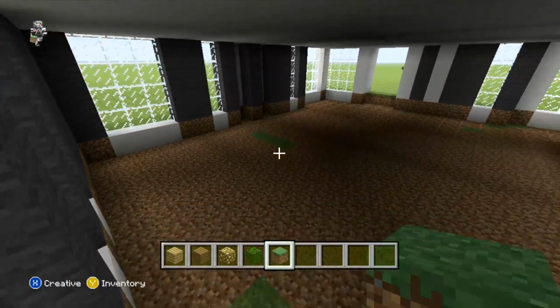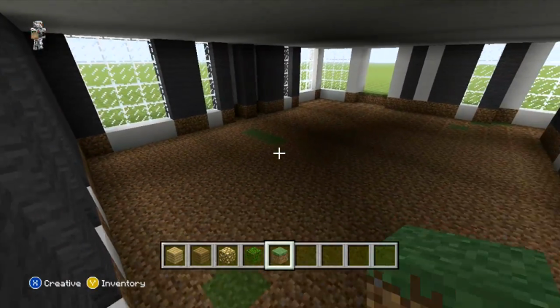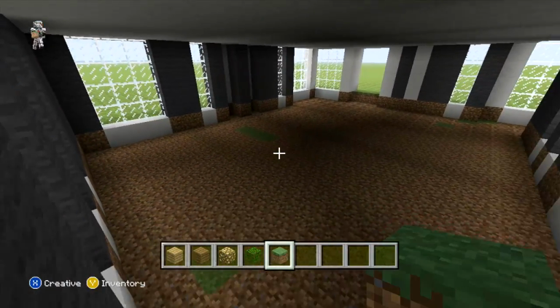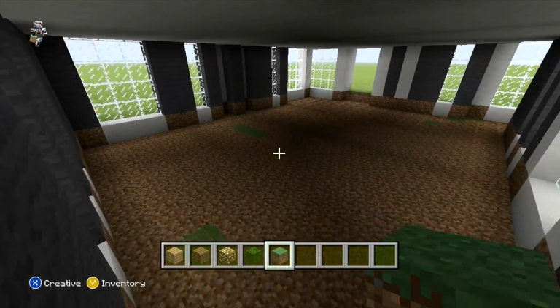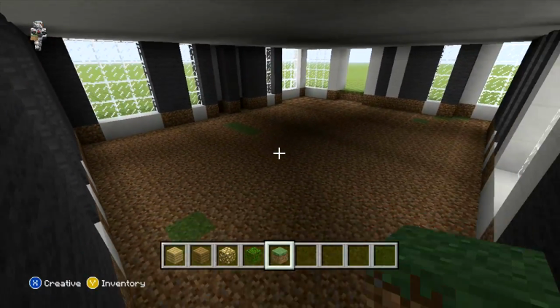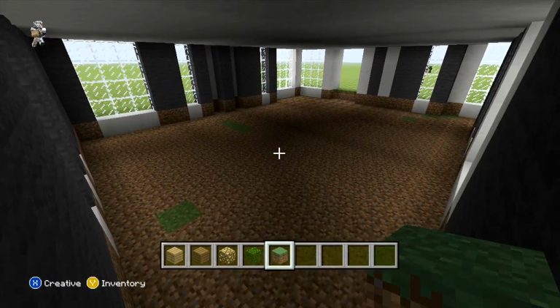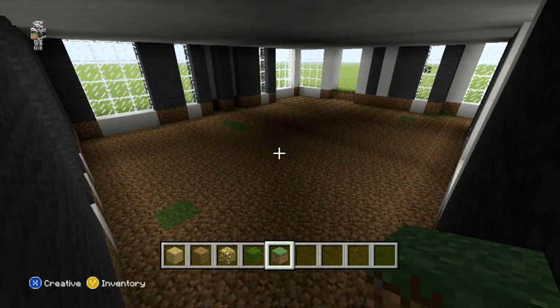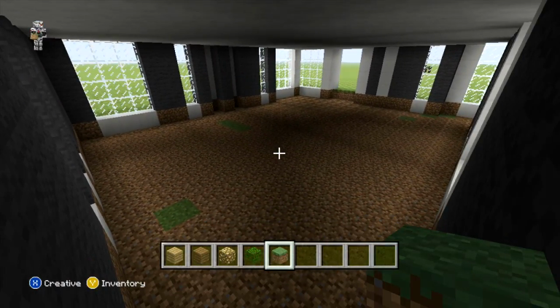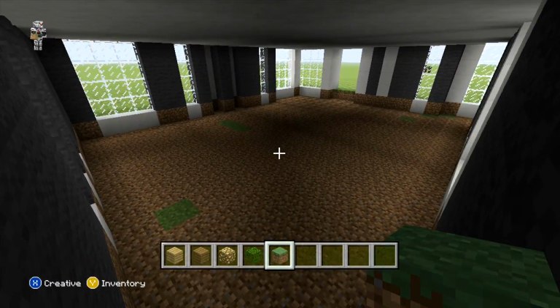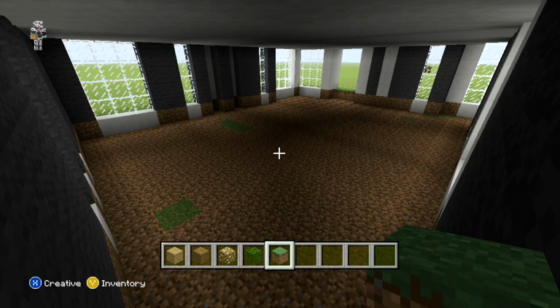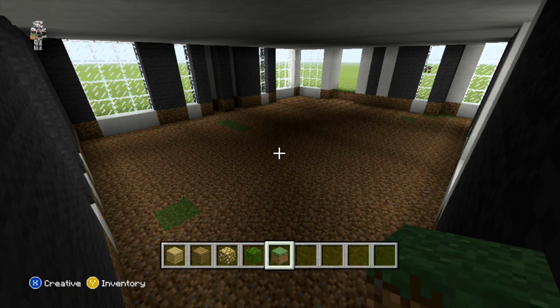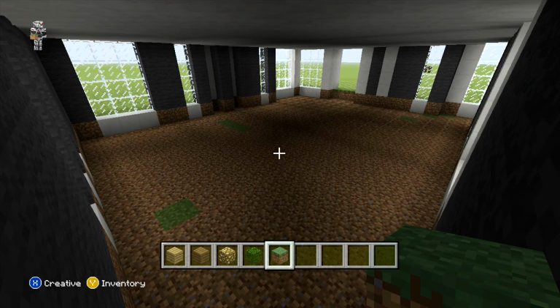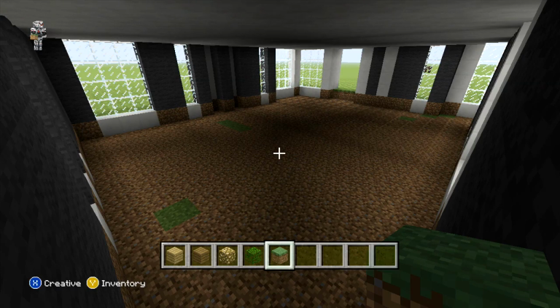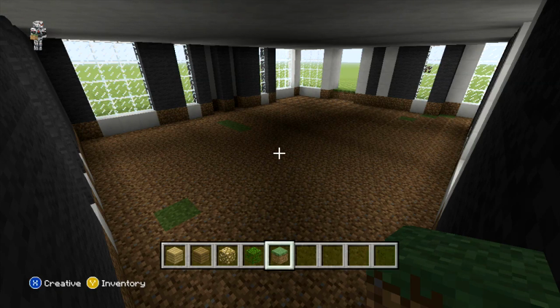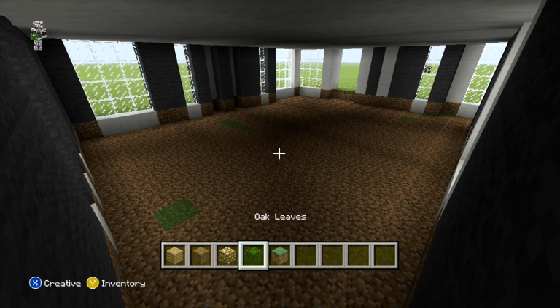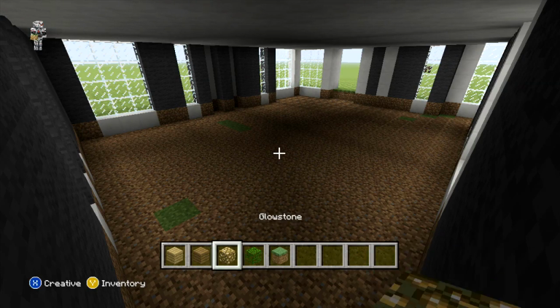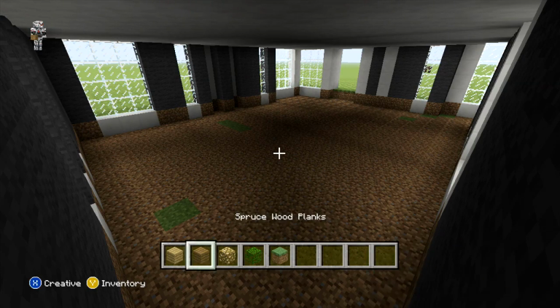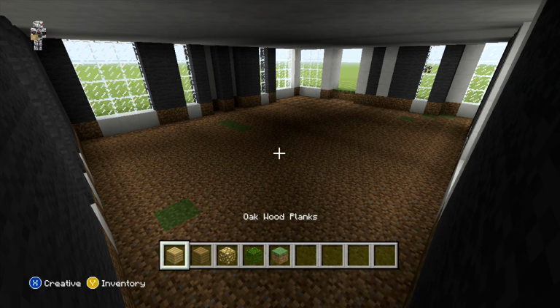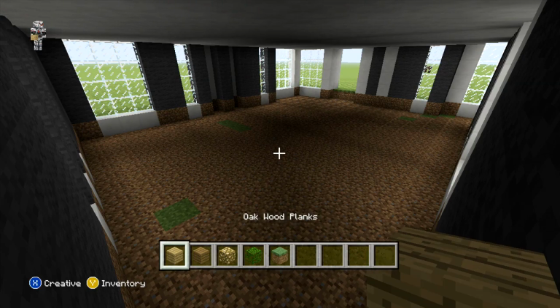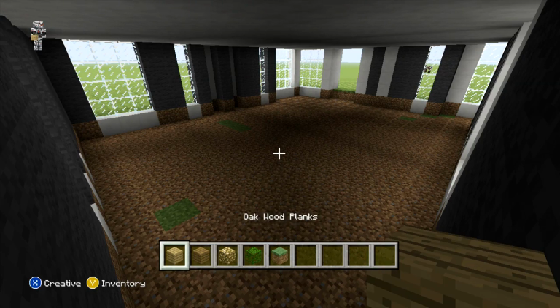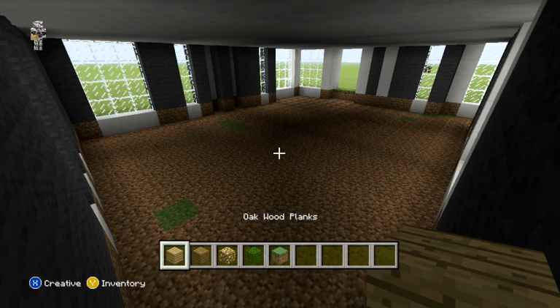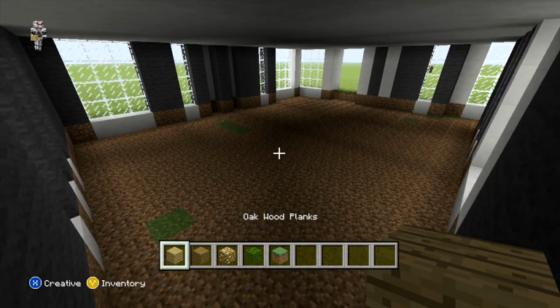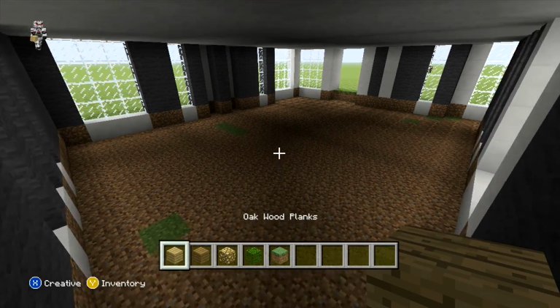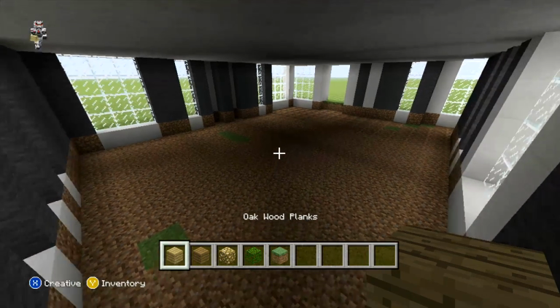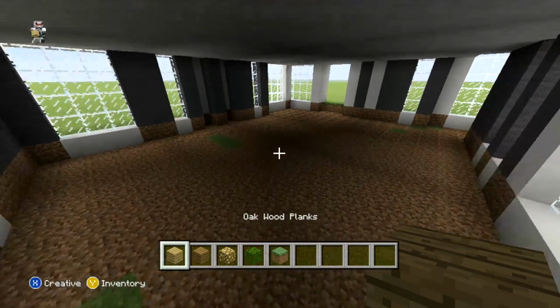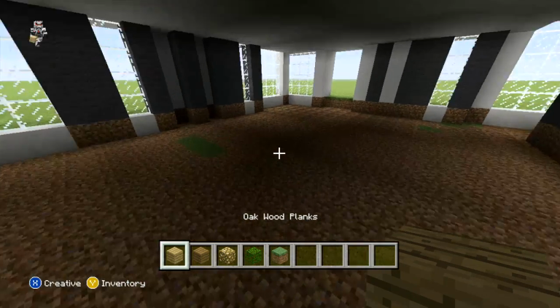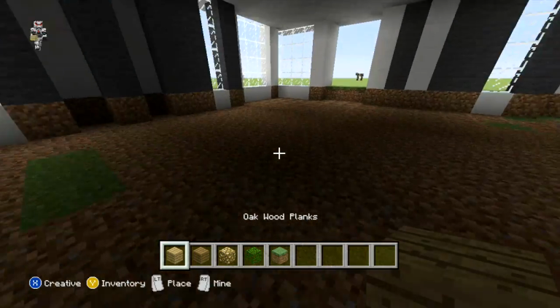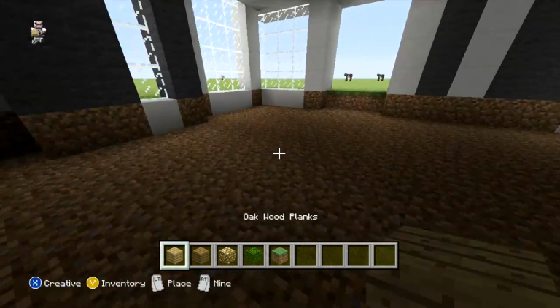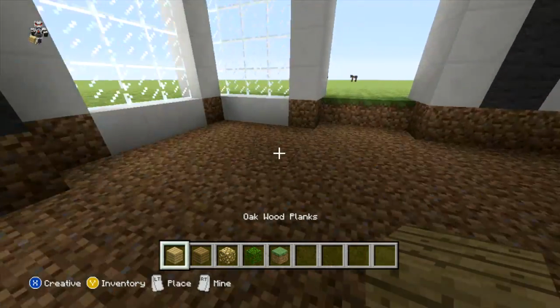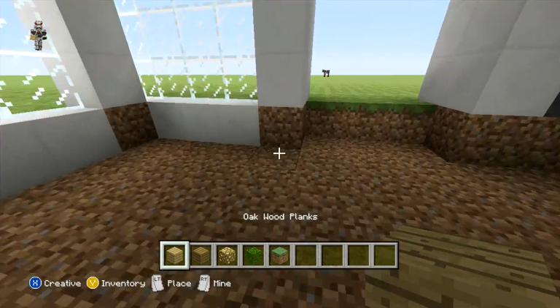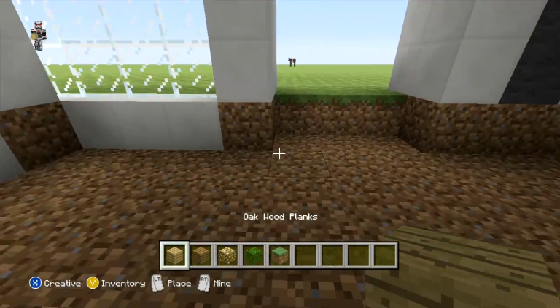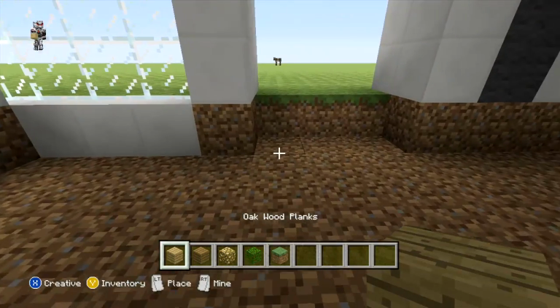That is all of the grass blocks removed and we are just going to go ahead now and fill it all in with our oak wood planks.